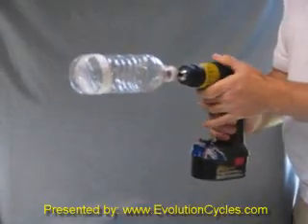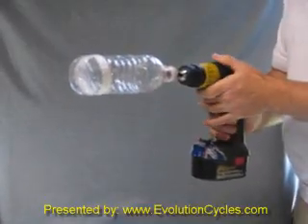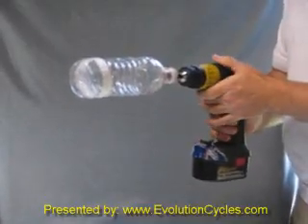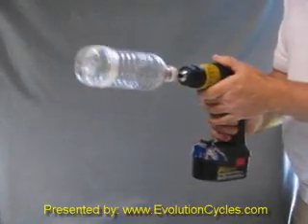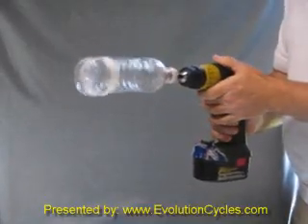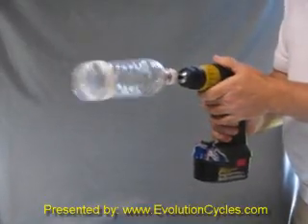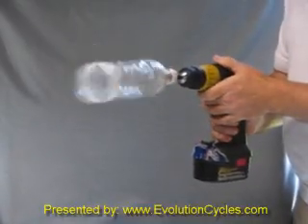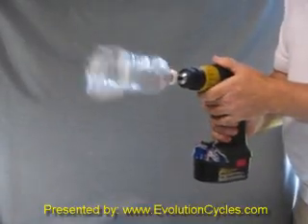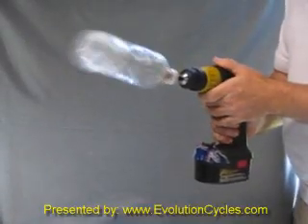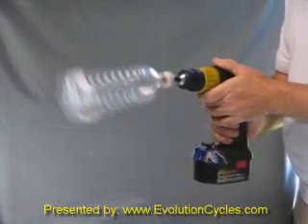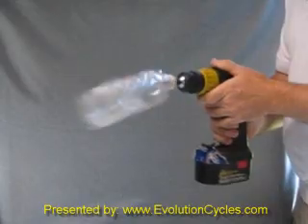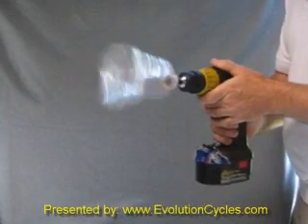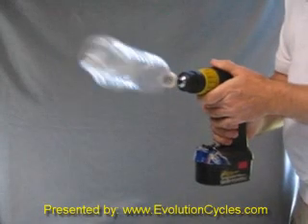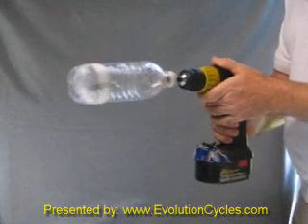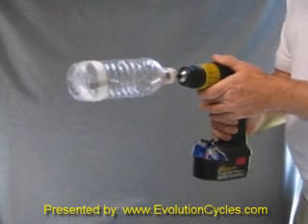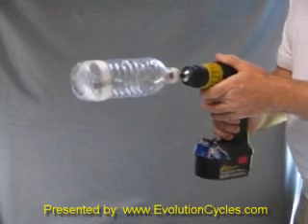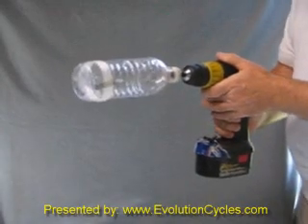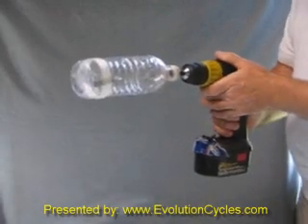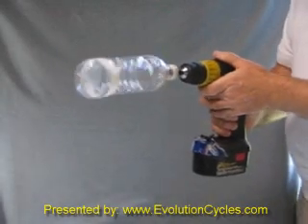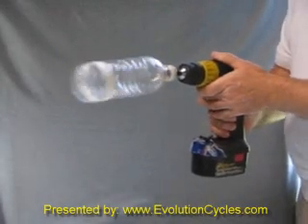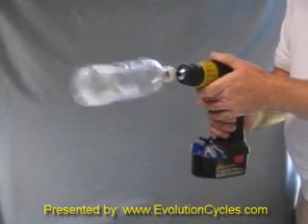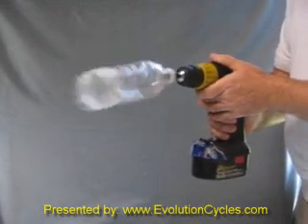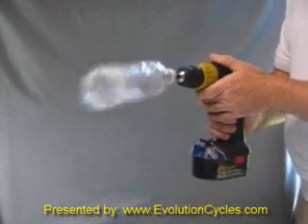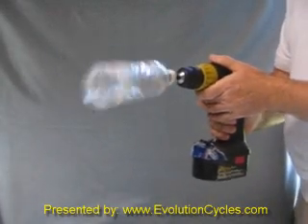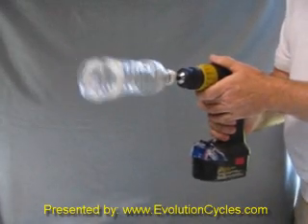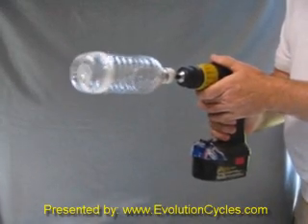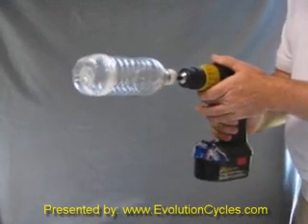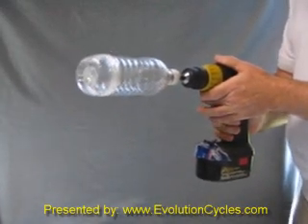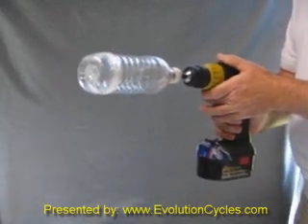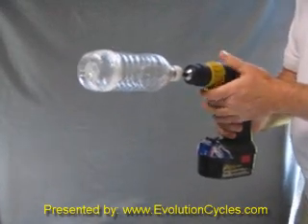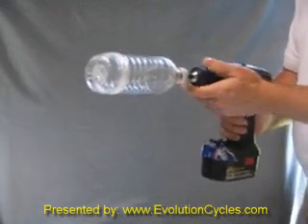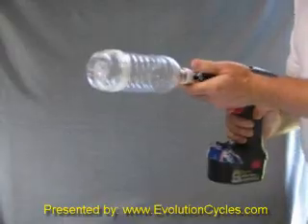You can see, even at low RPMs, the bottle wobbles quite a bit, representing an imbalance in your tire.